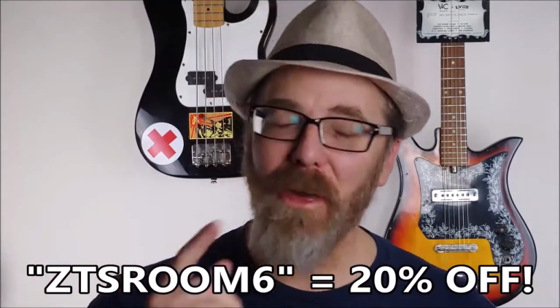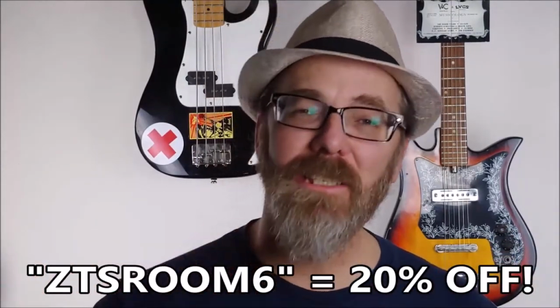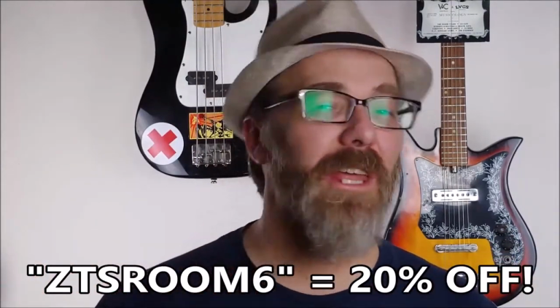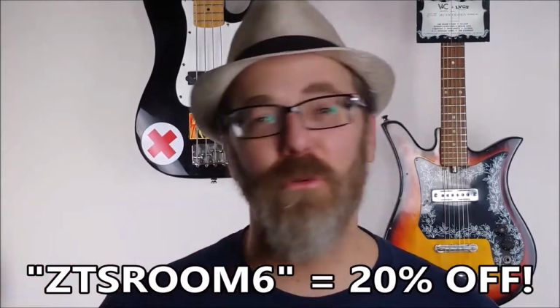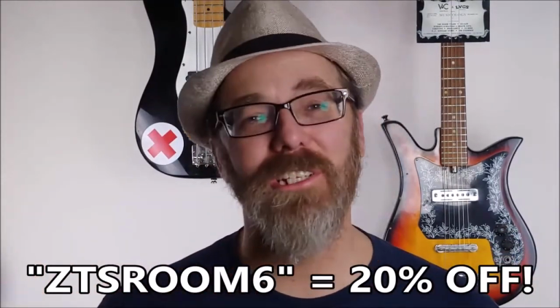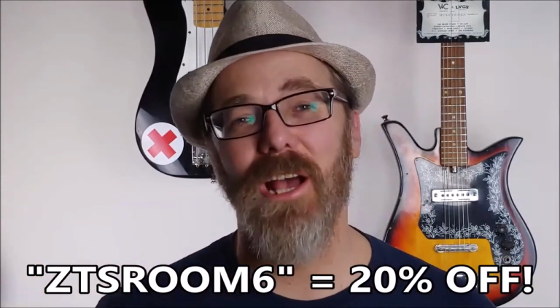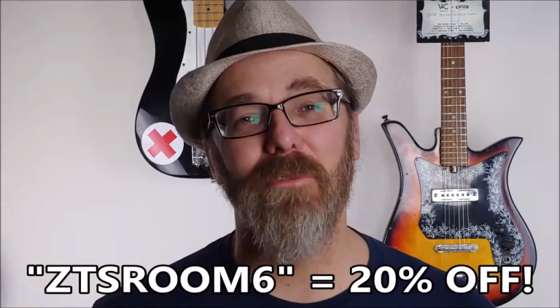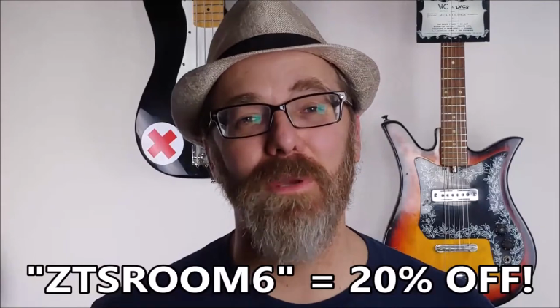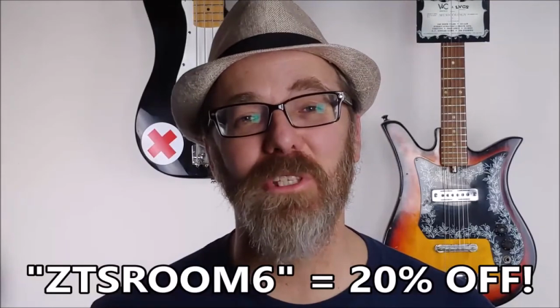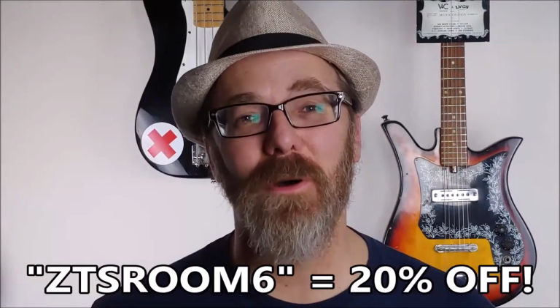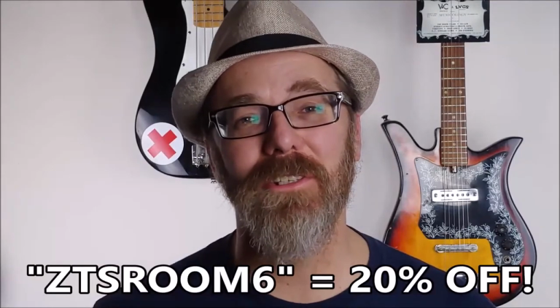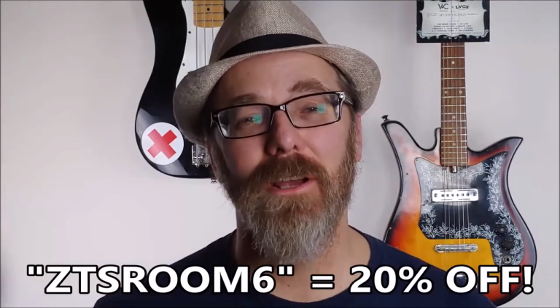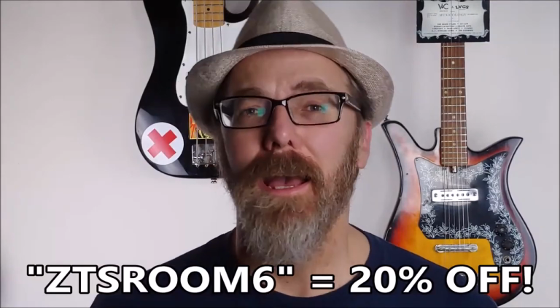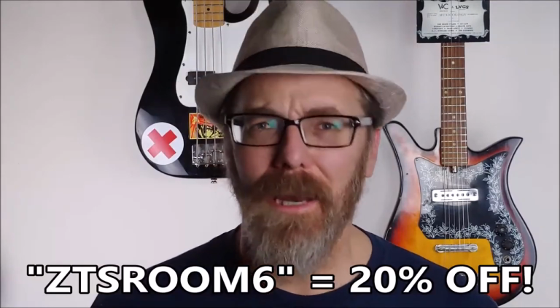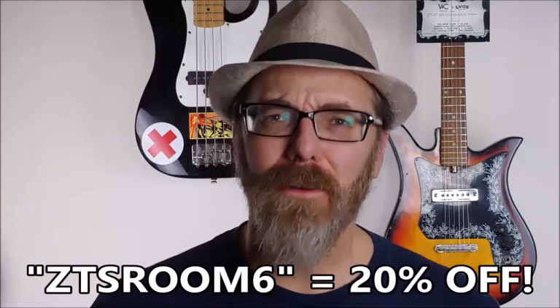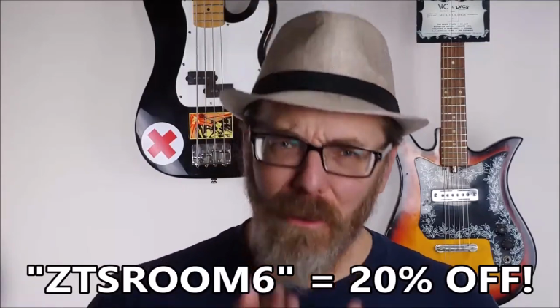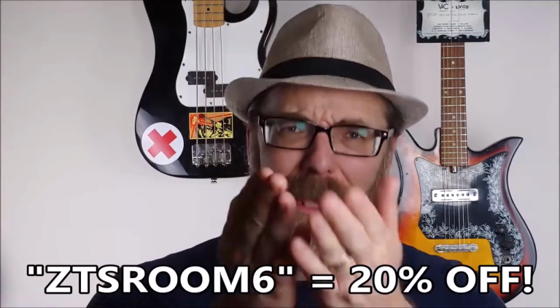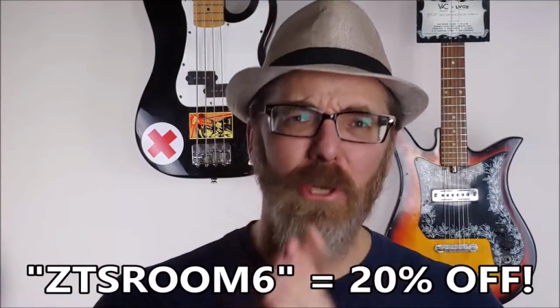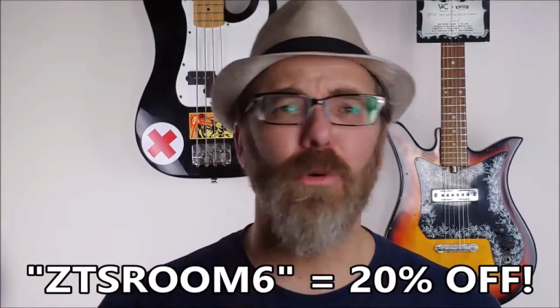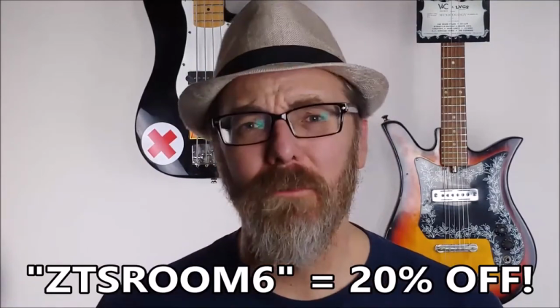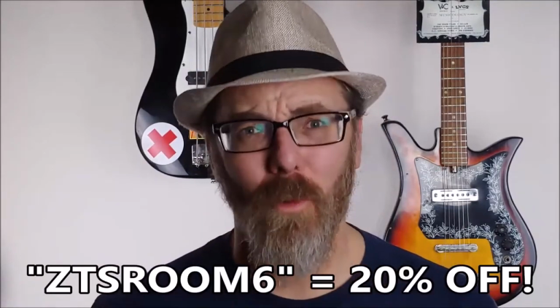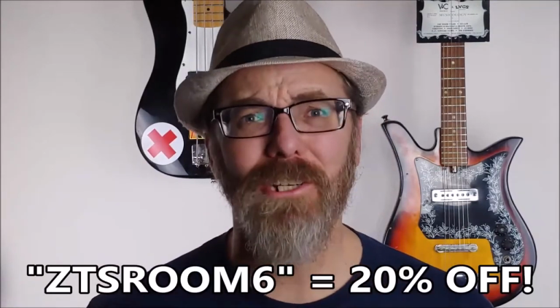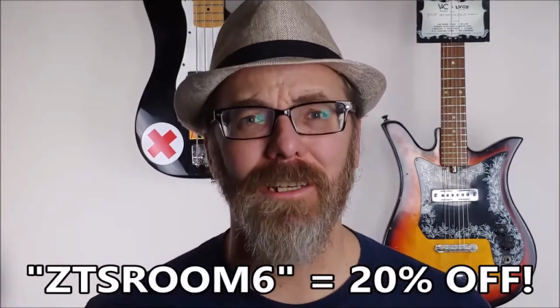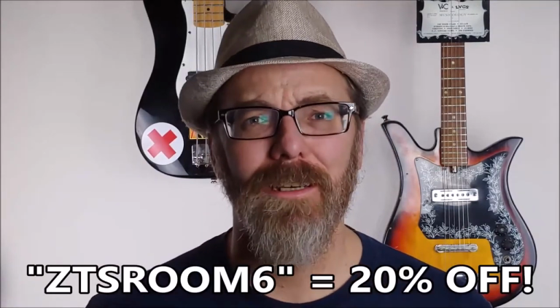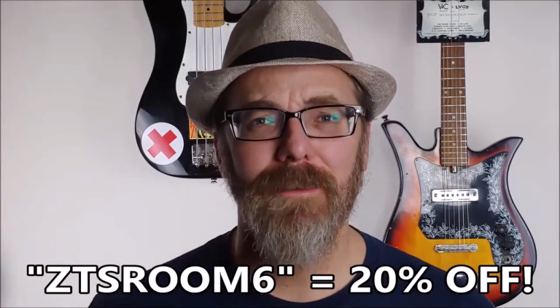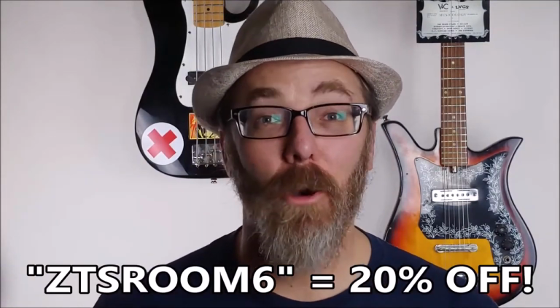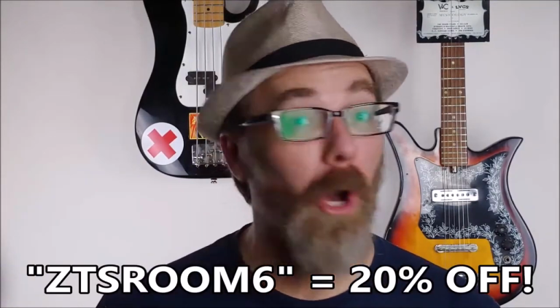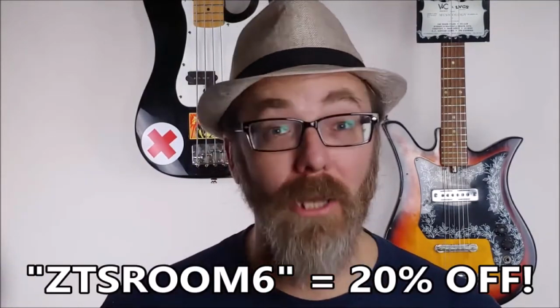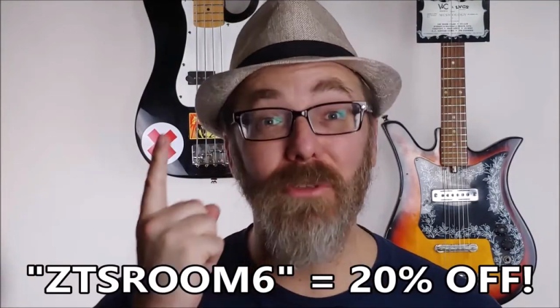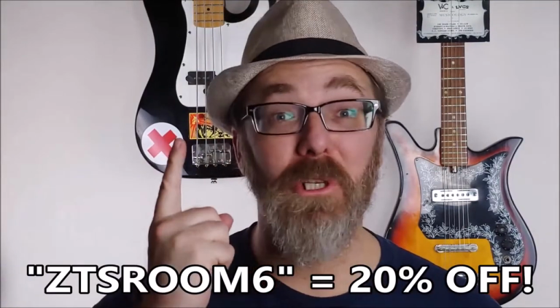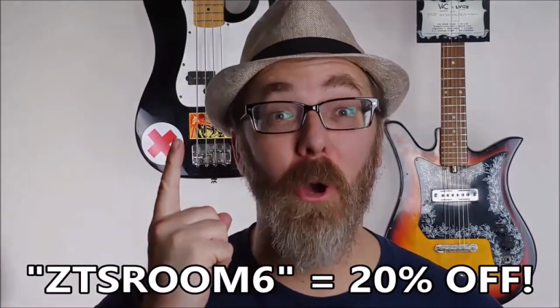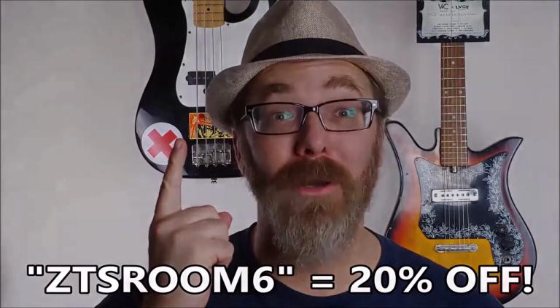Thanks, ZenThreadShop, for being a sponsor, and thank you for watching. Now, on to the show!